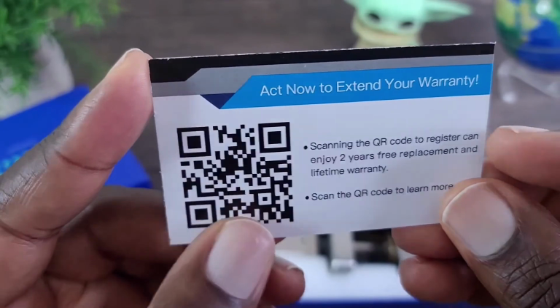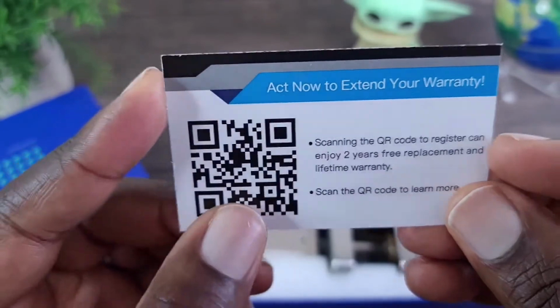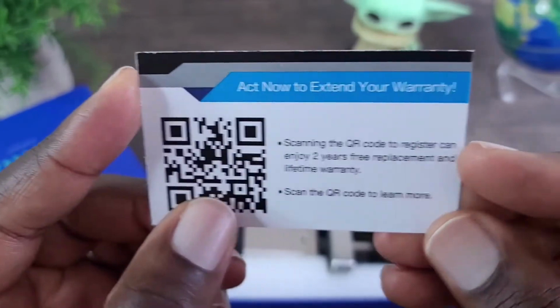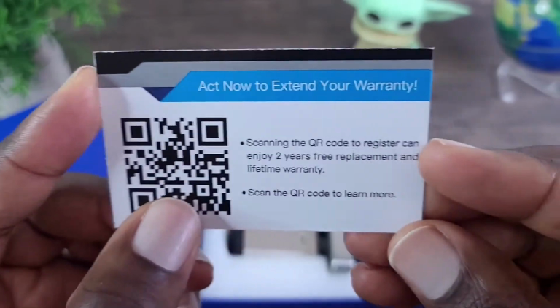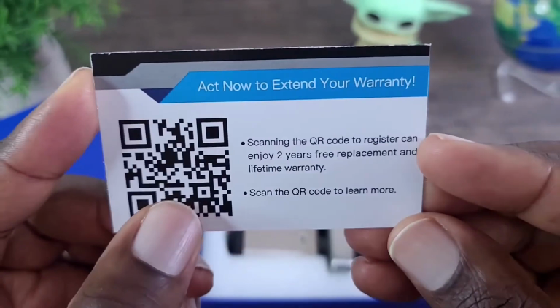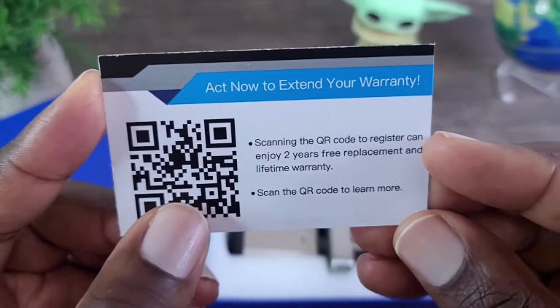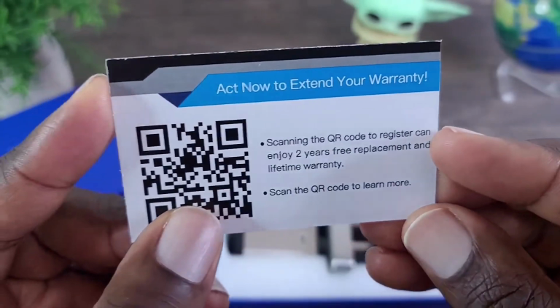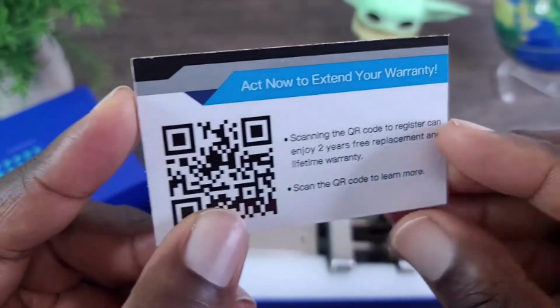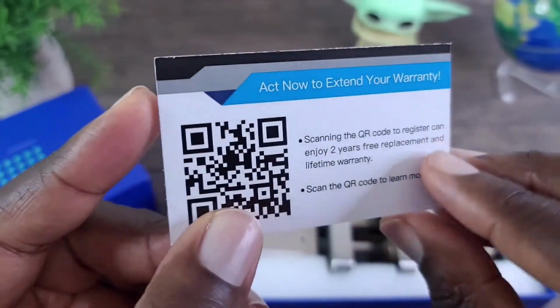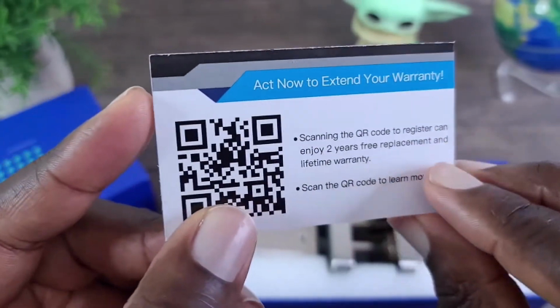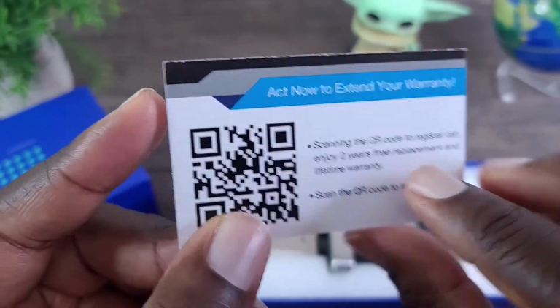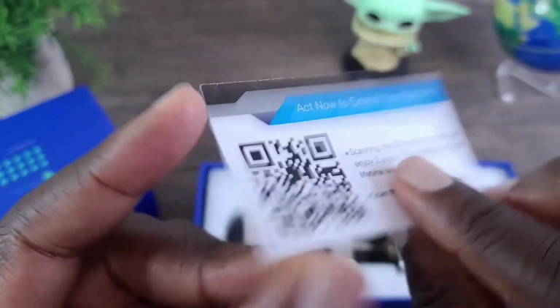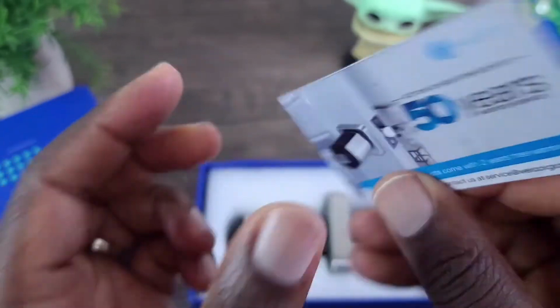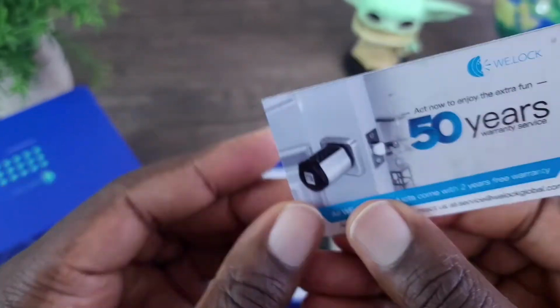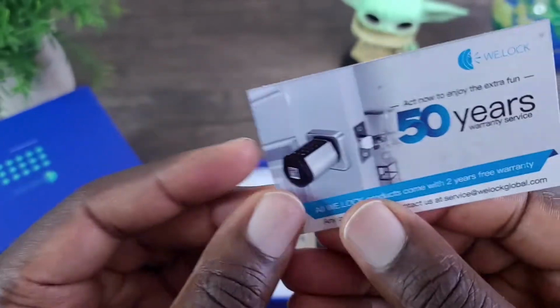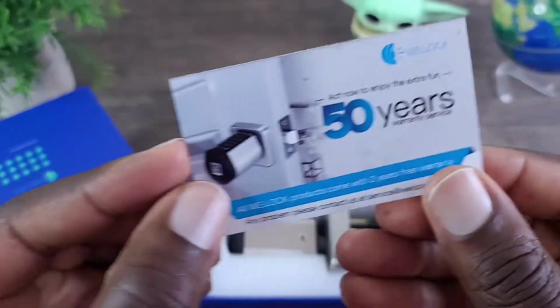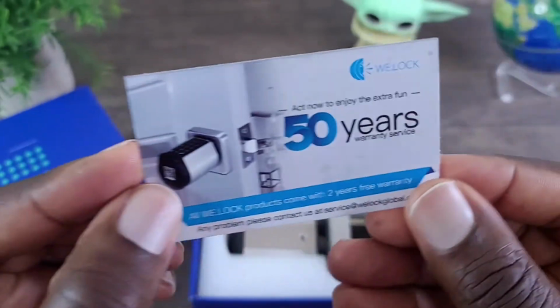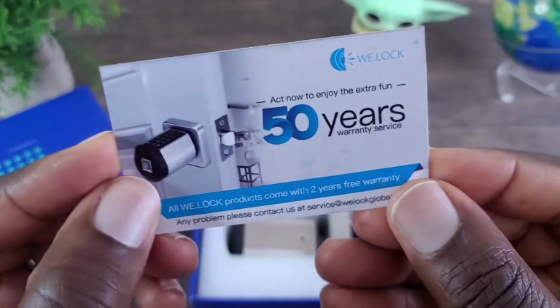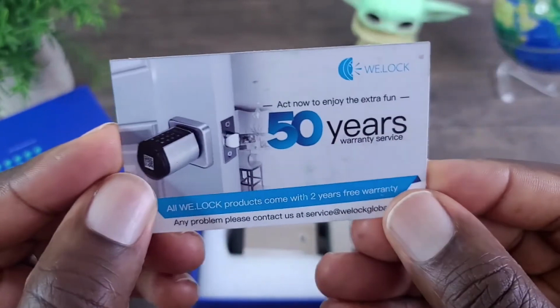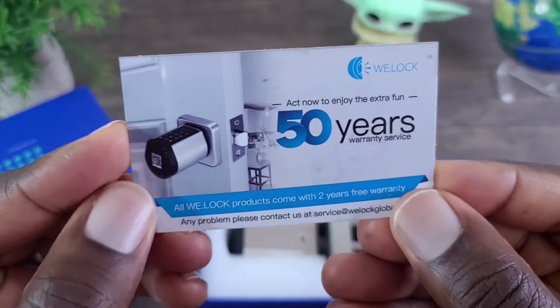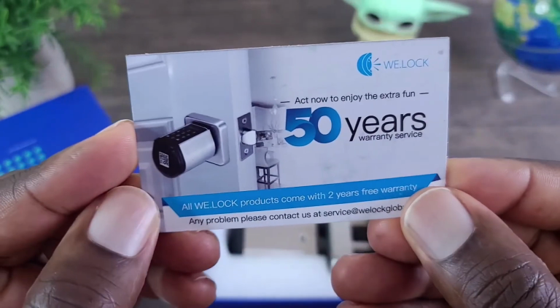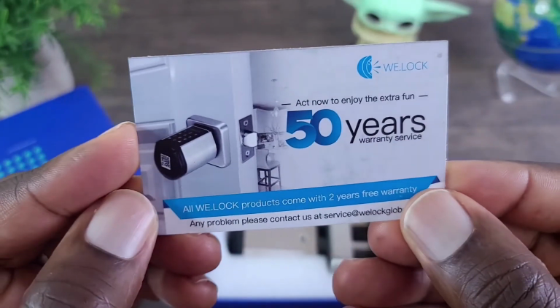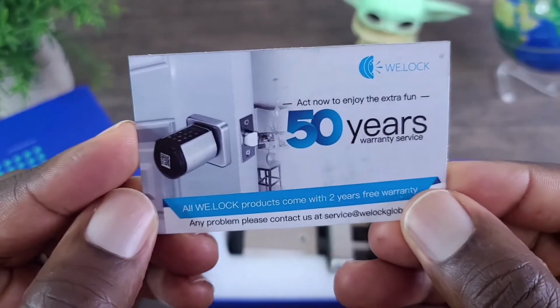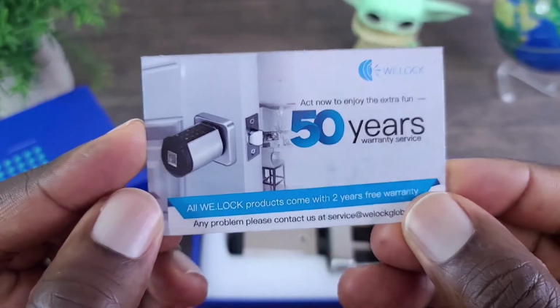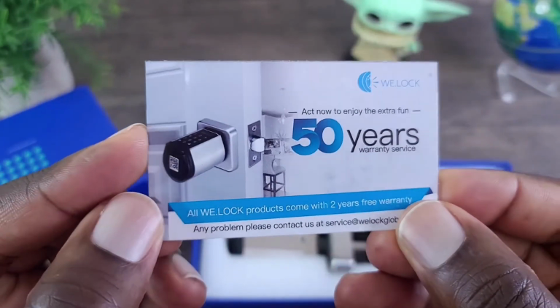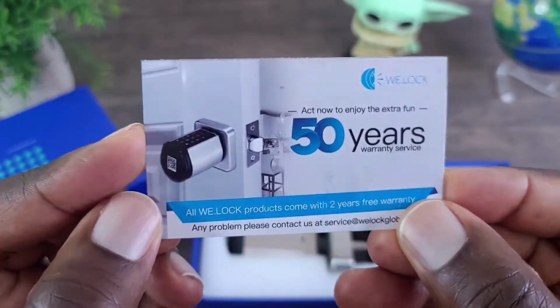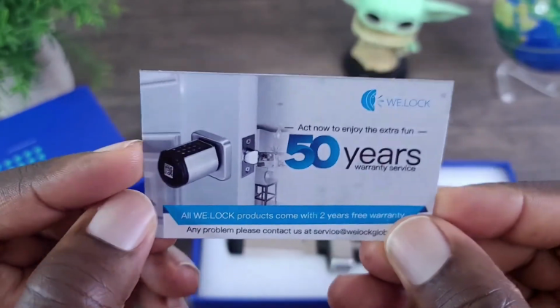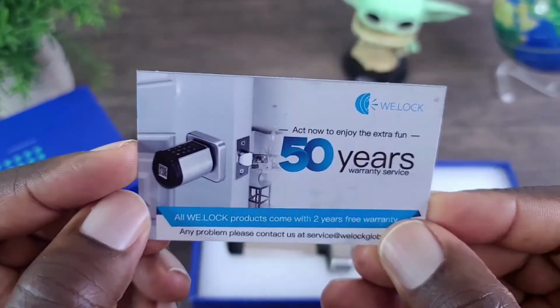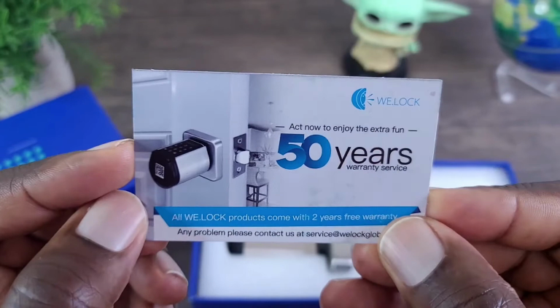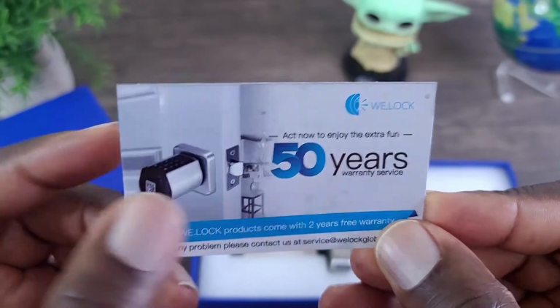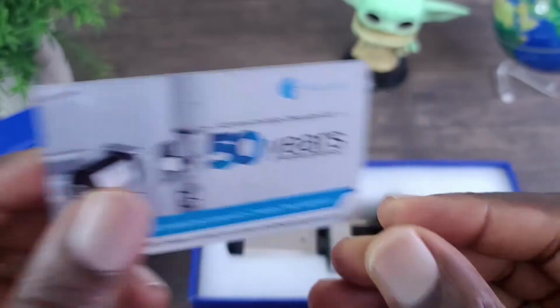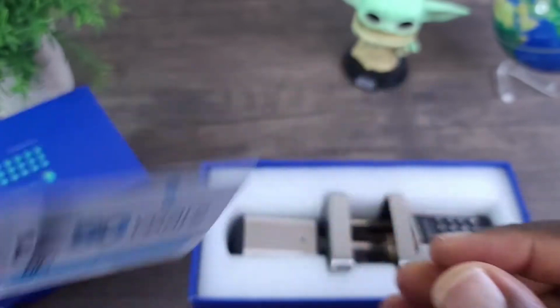And you can extend the warranty with this card. Pretty cool.